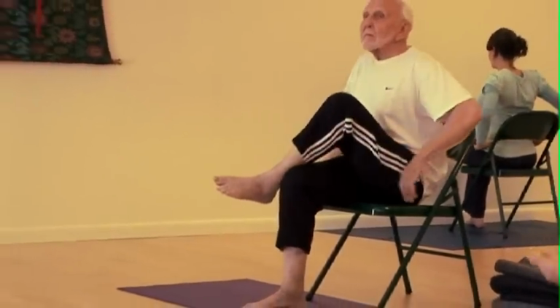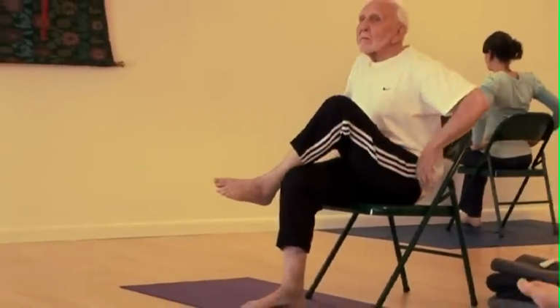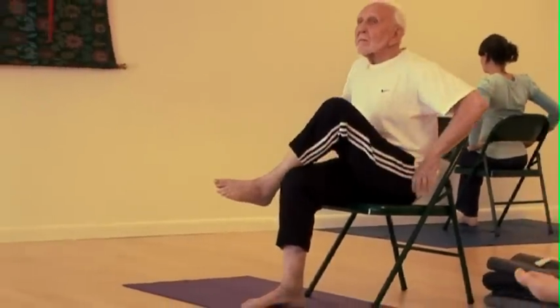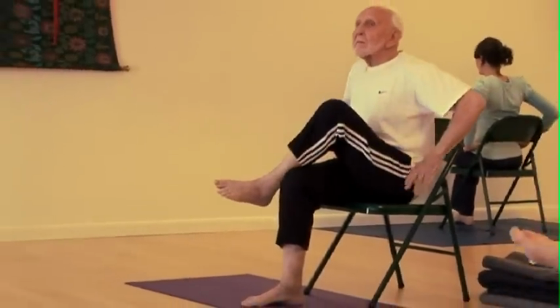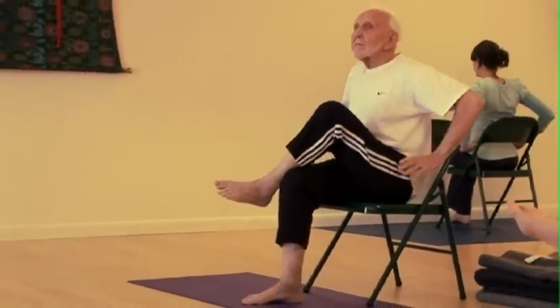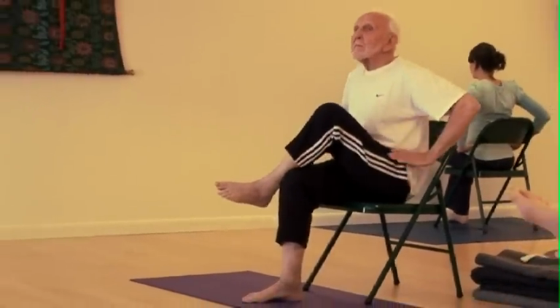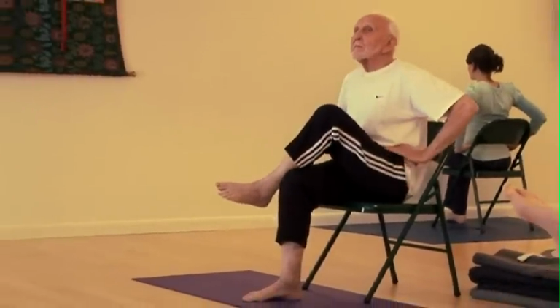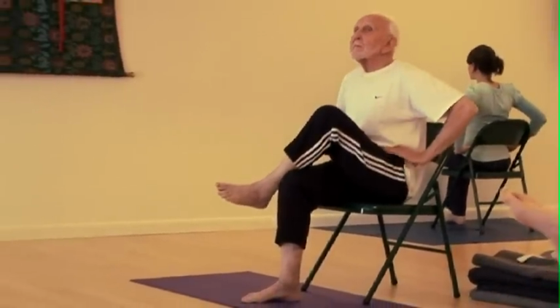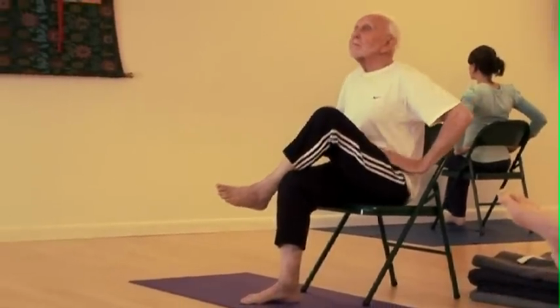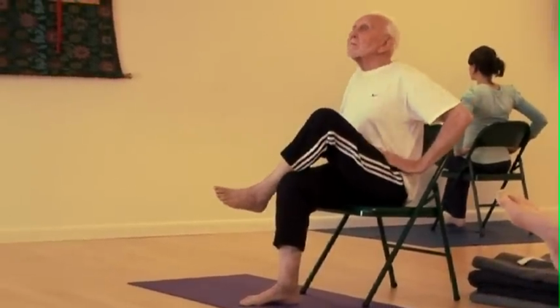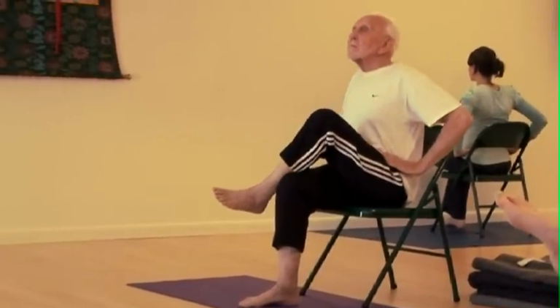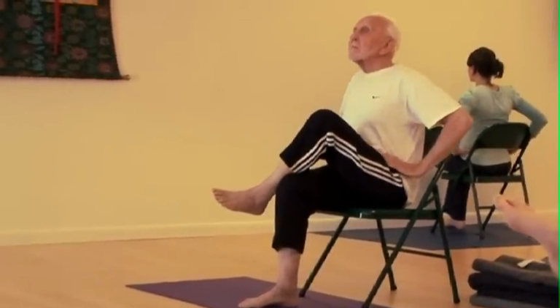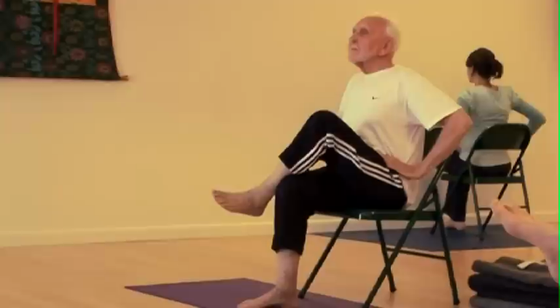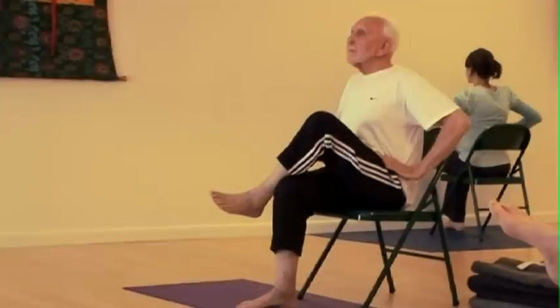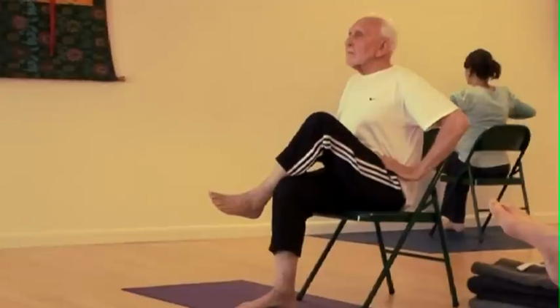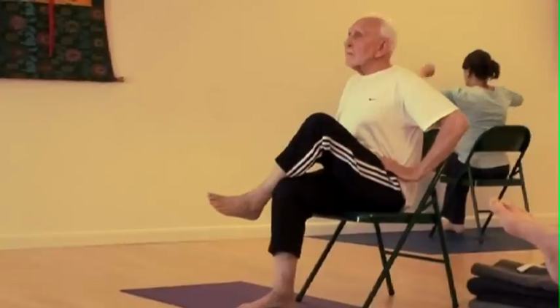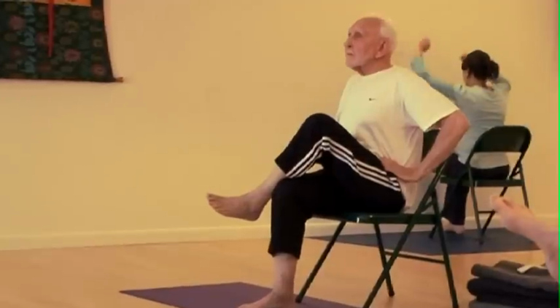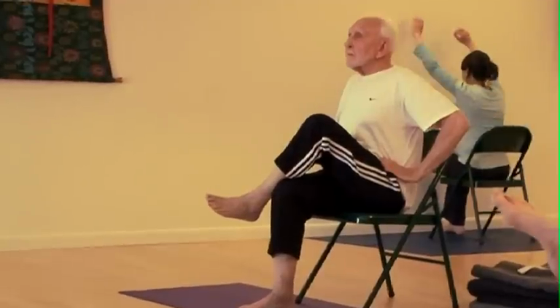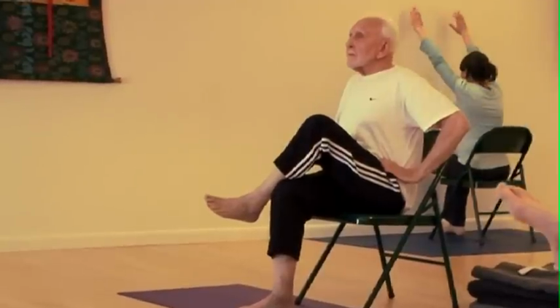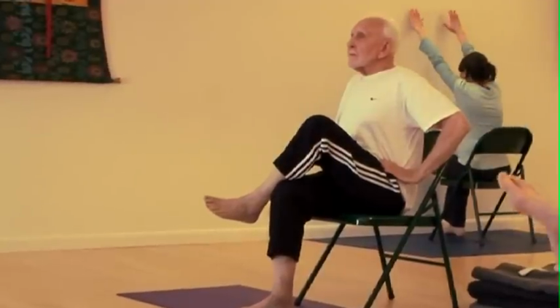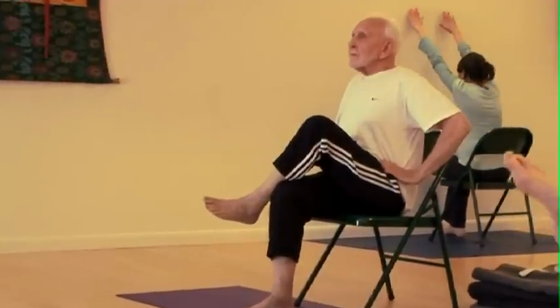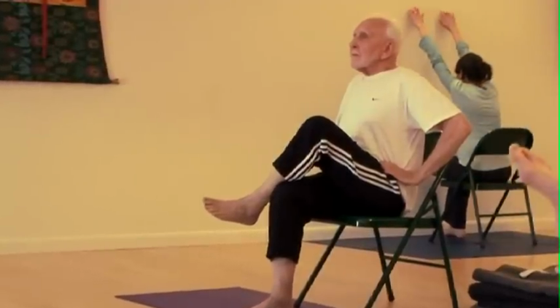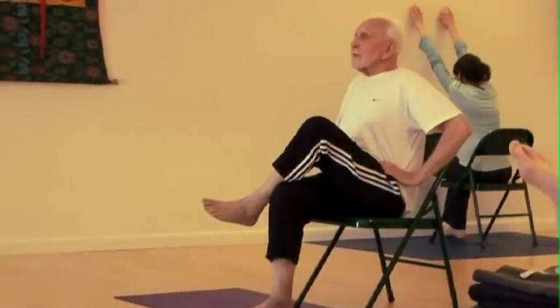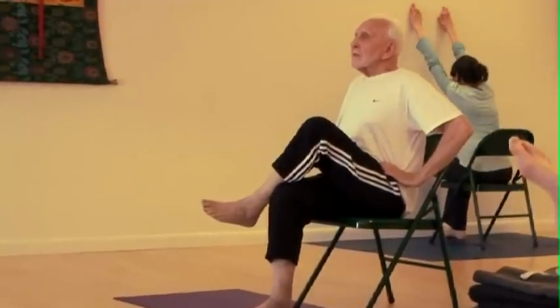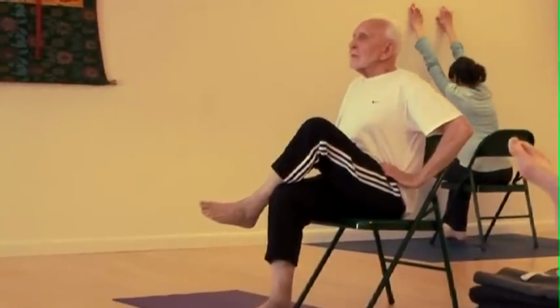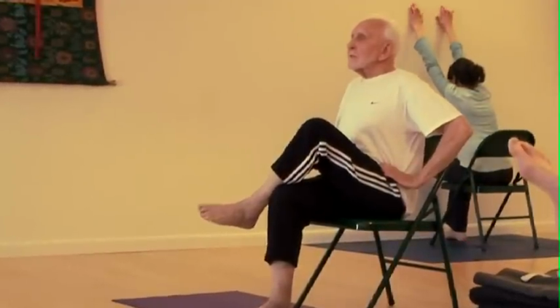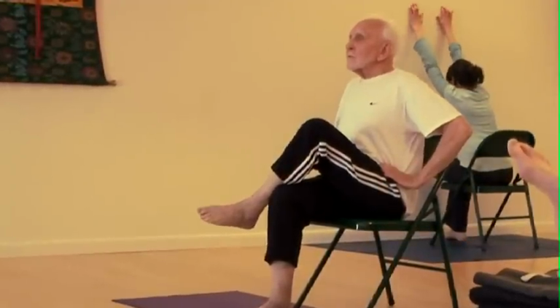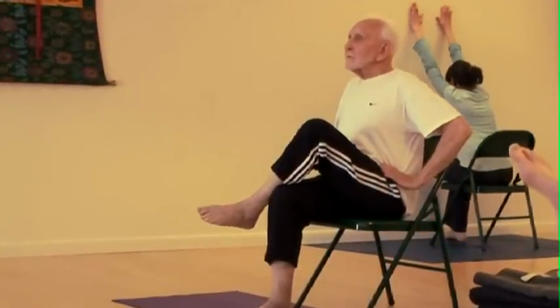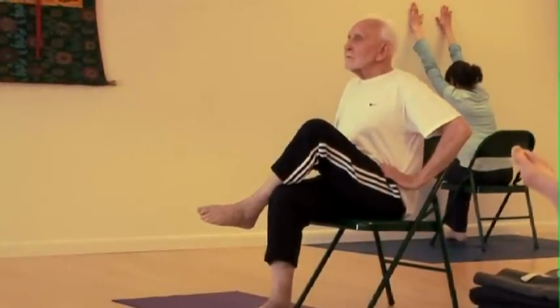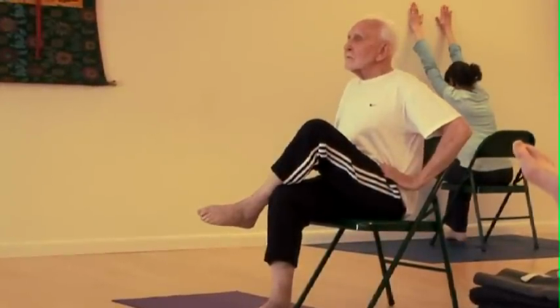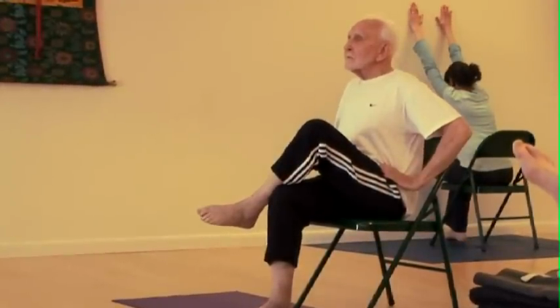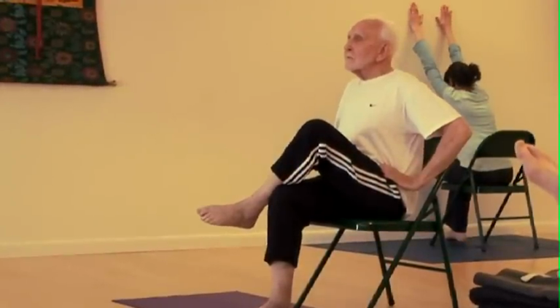Head back, chin level. Take a breath in, as you breathe out, fold forward from the hips.